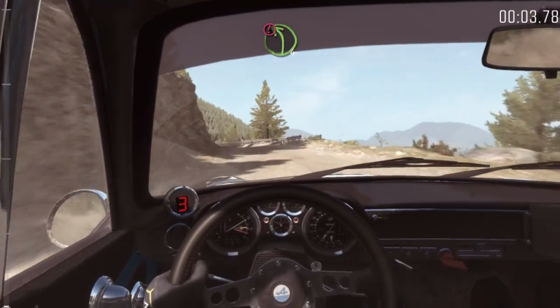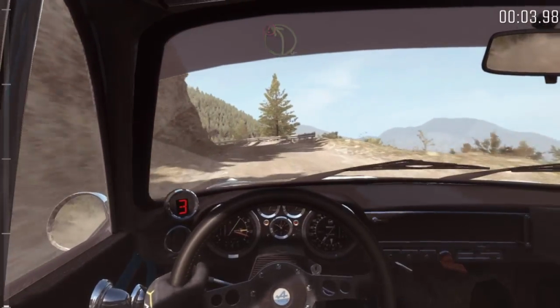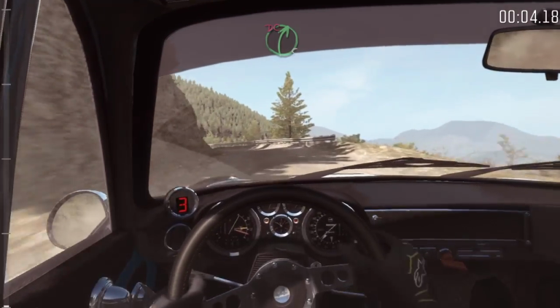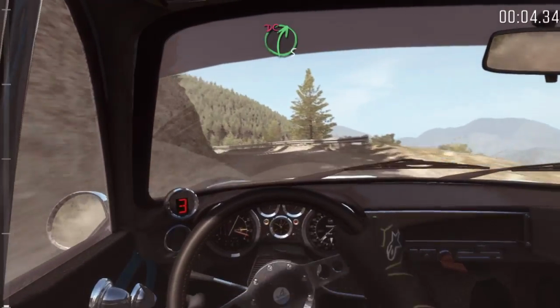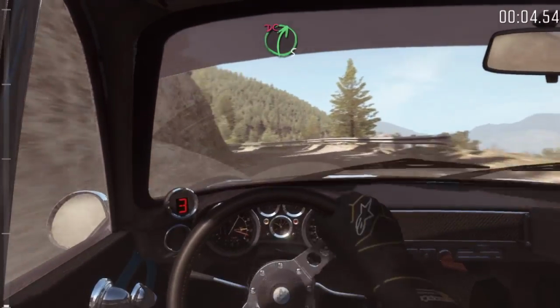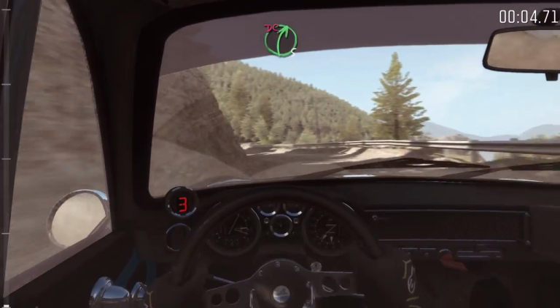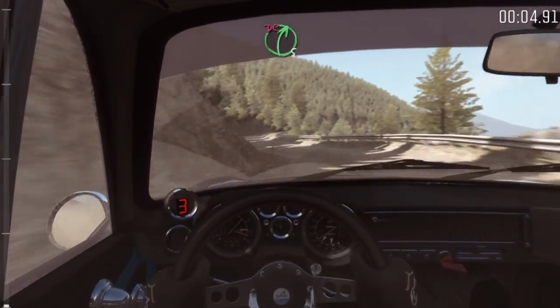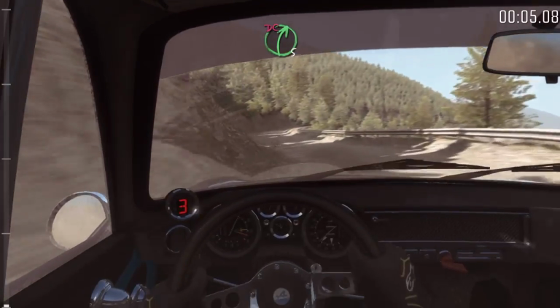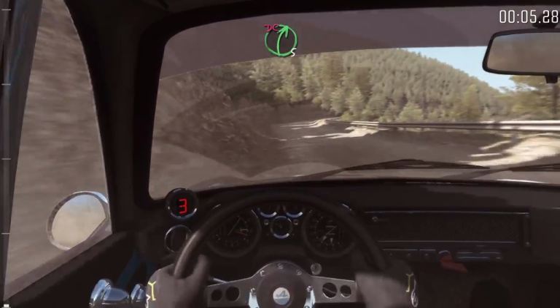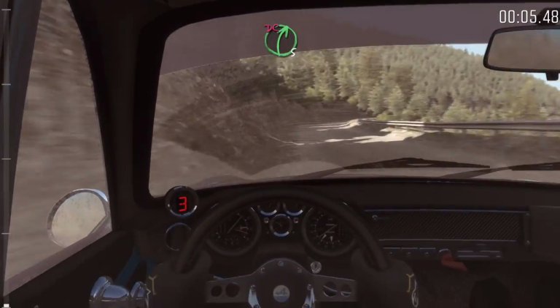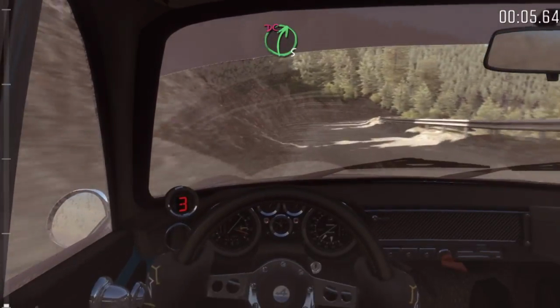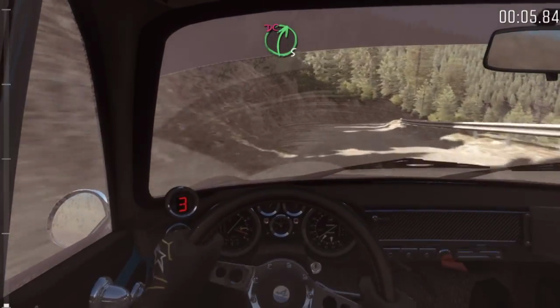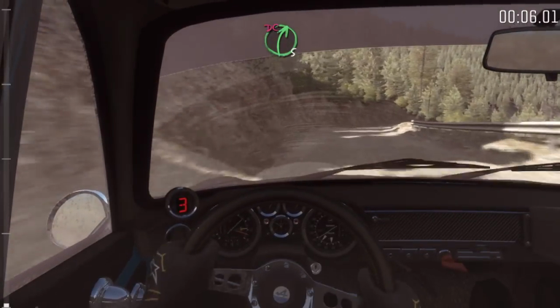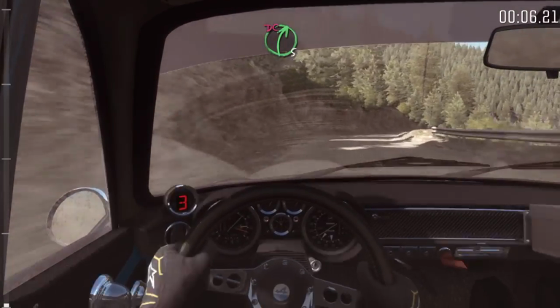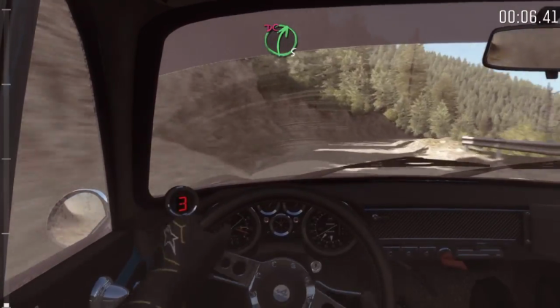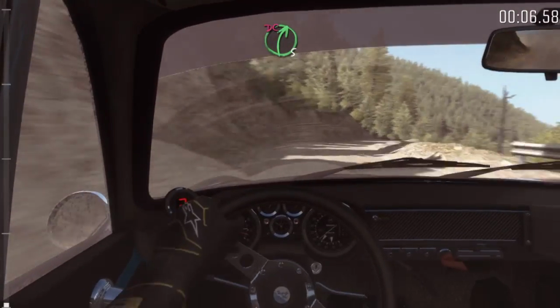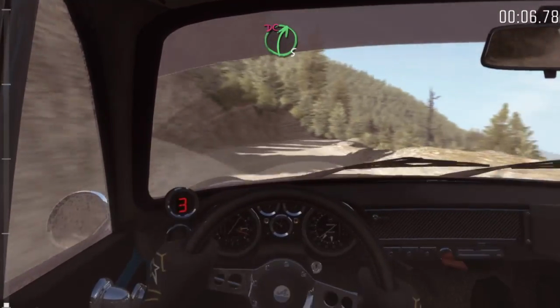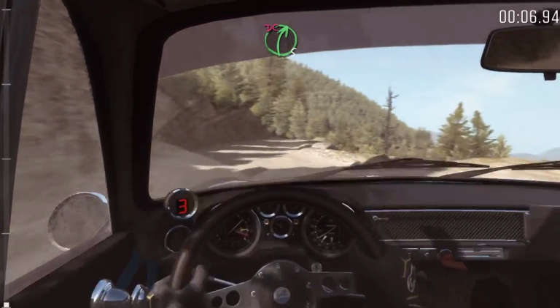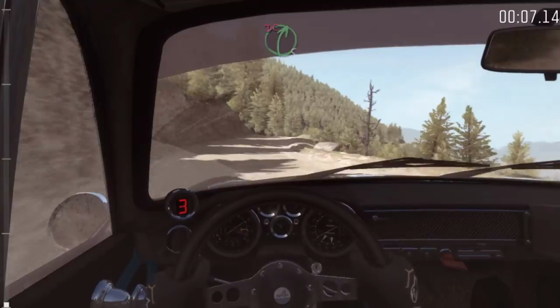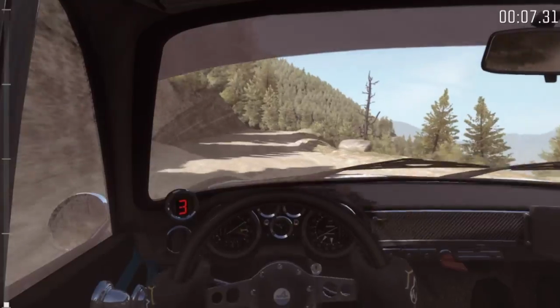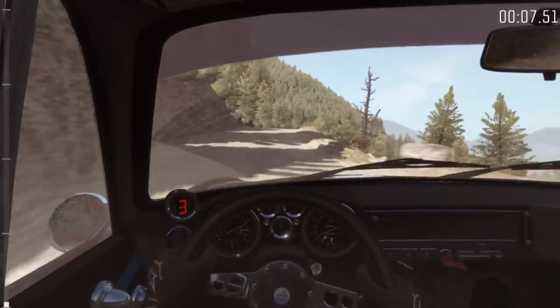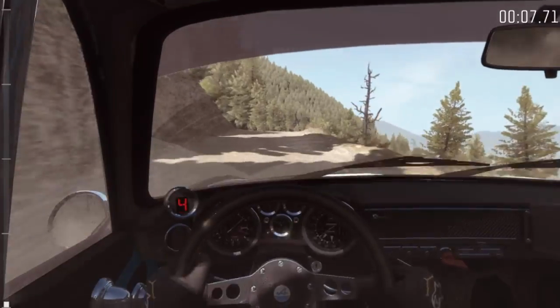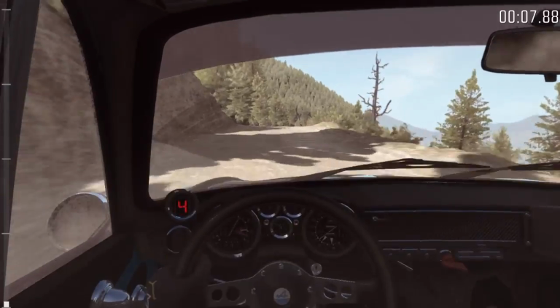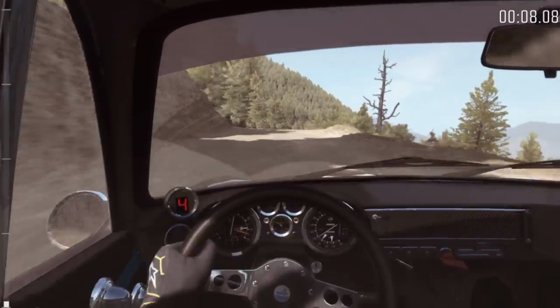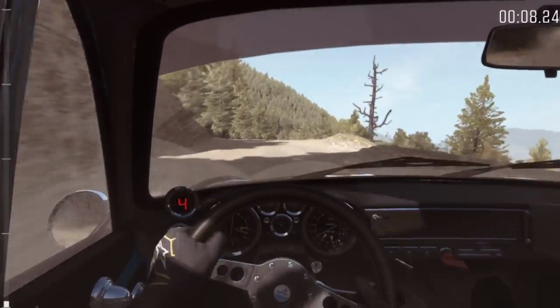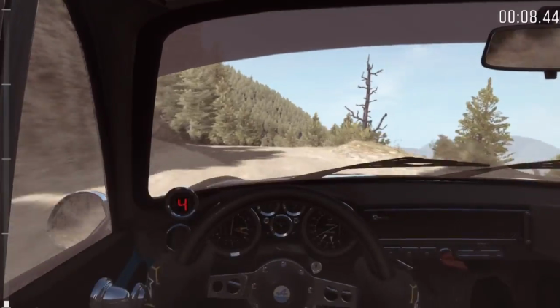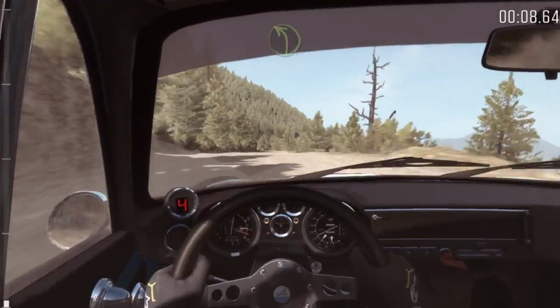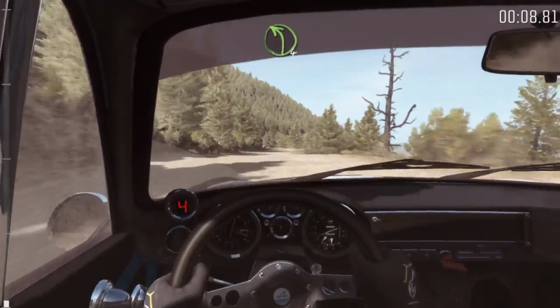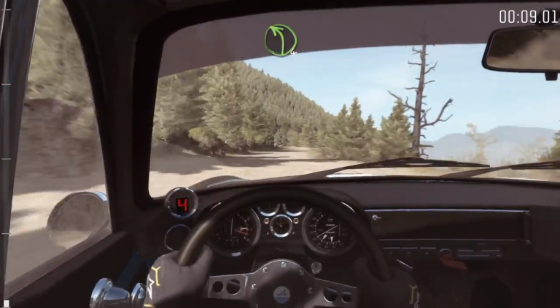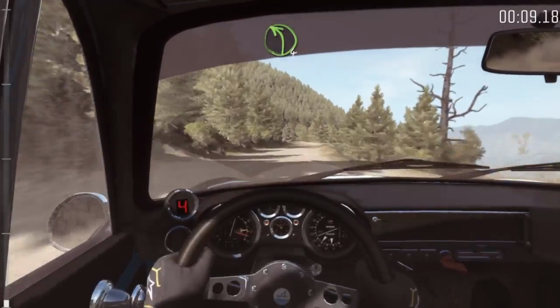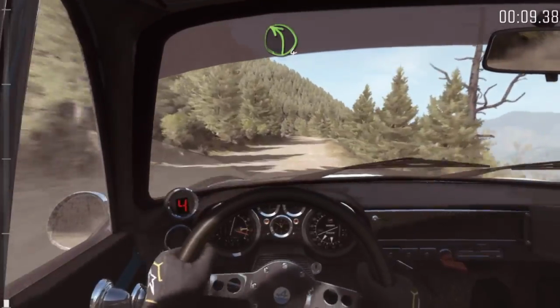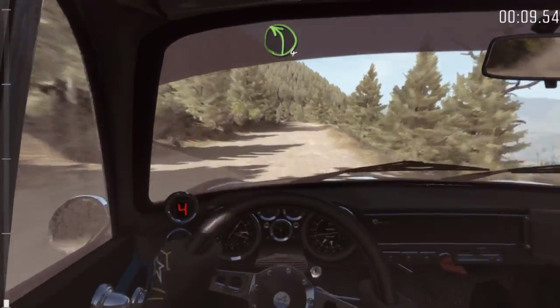Into right 5, half long, don't cut, keep right up the crest. Into left ball long.